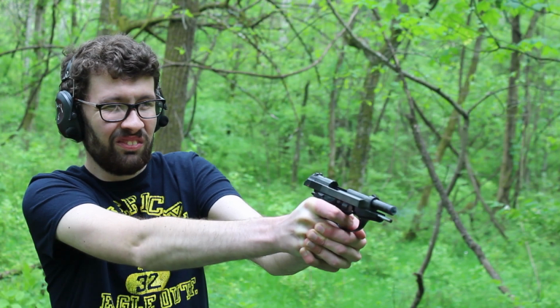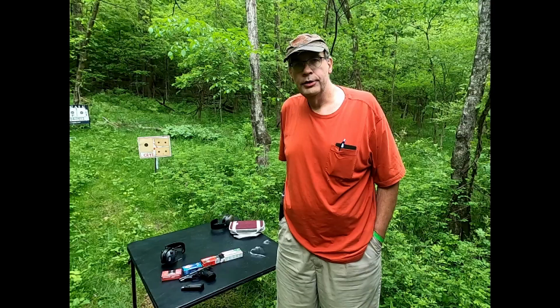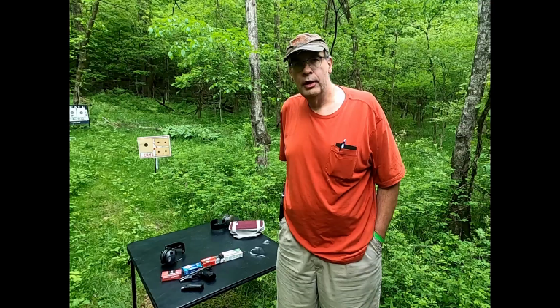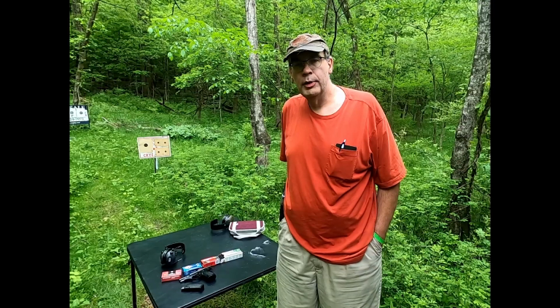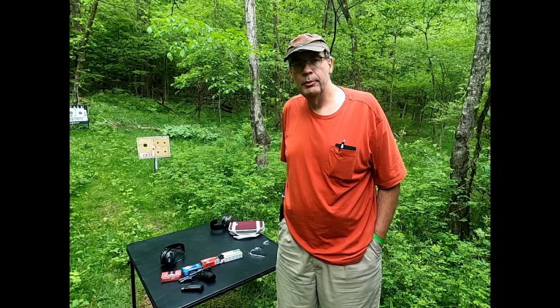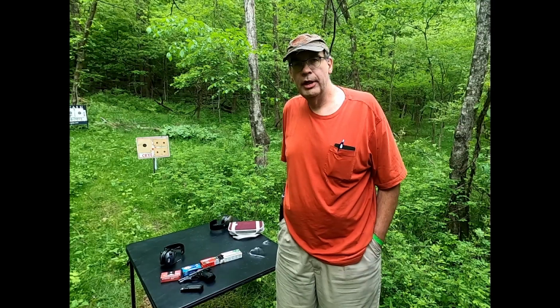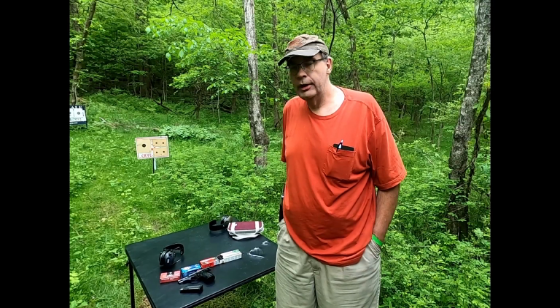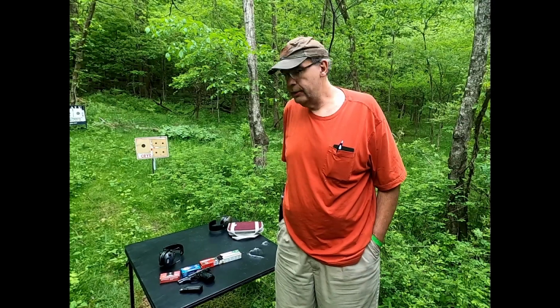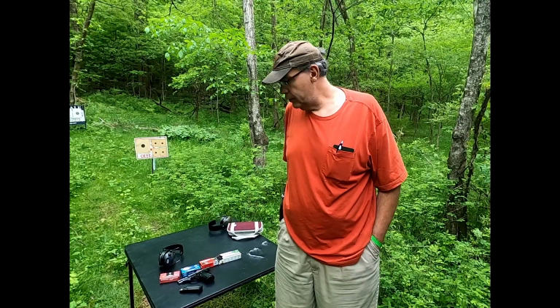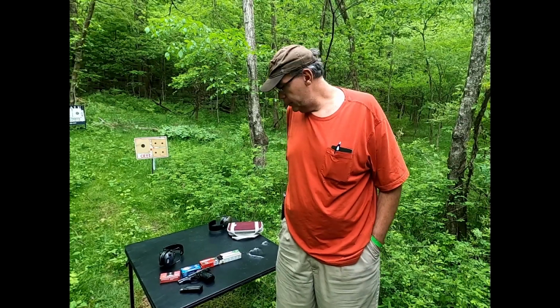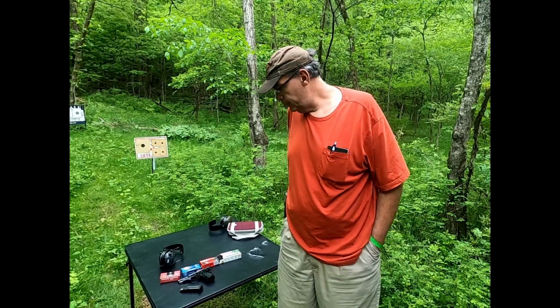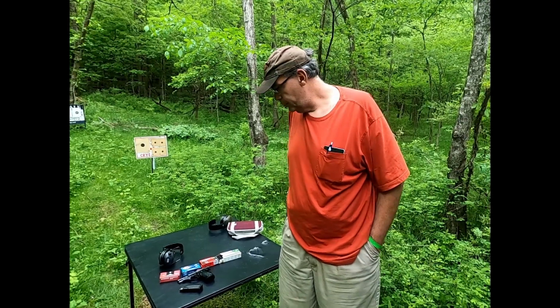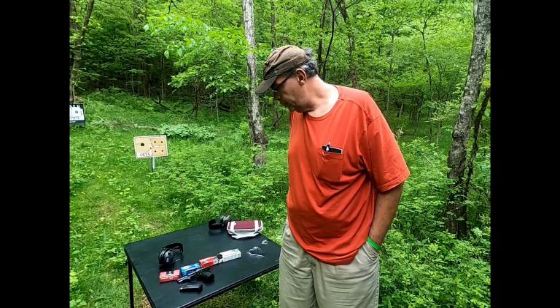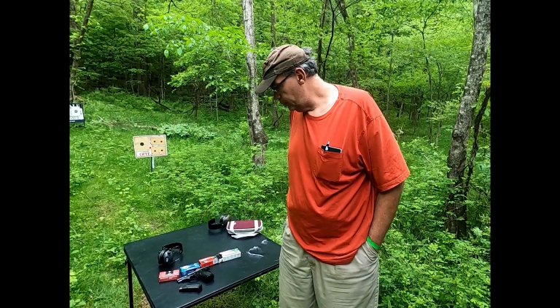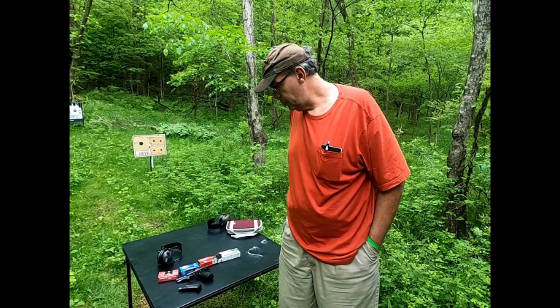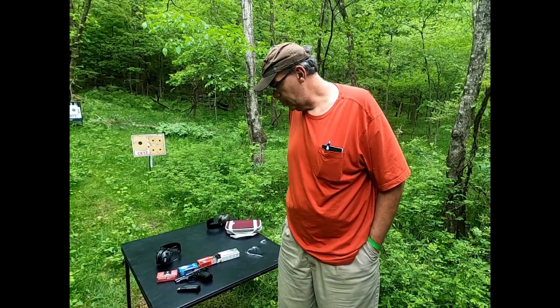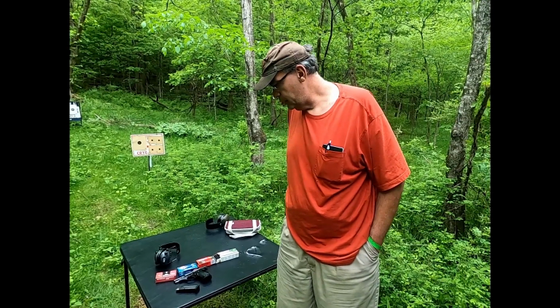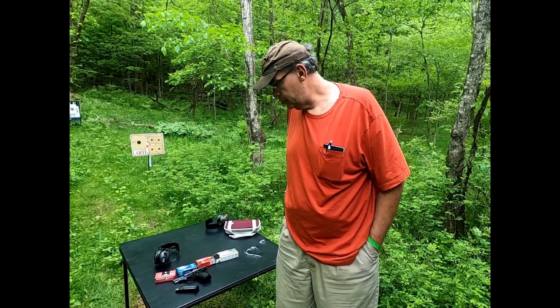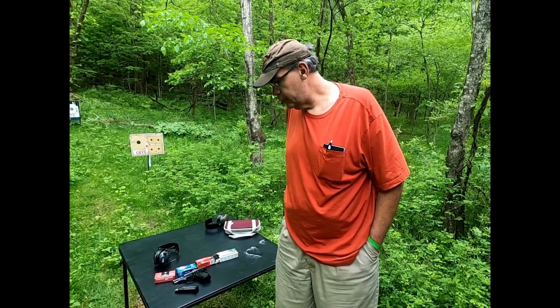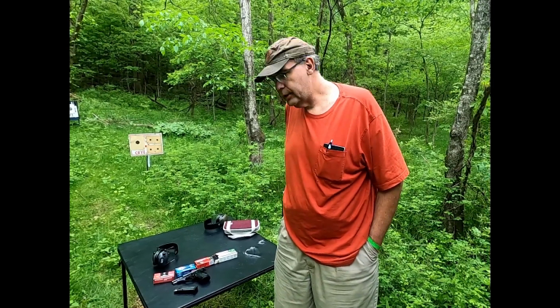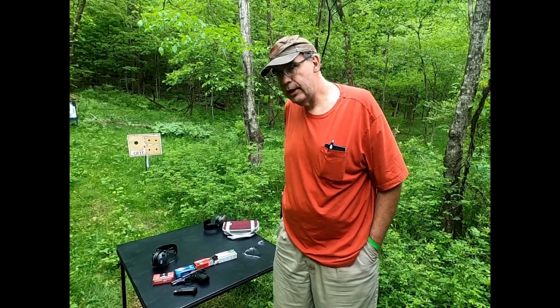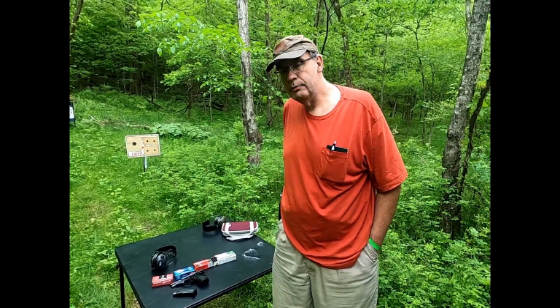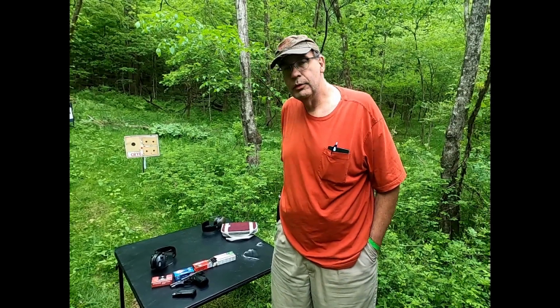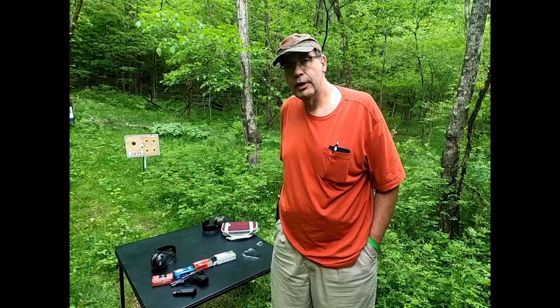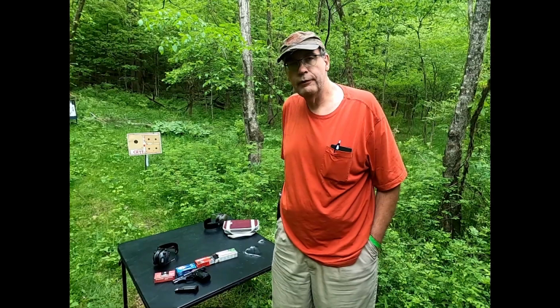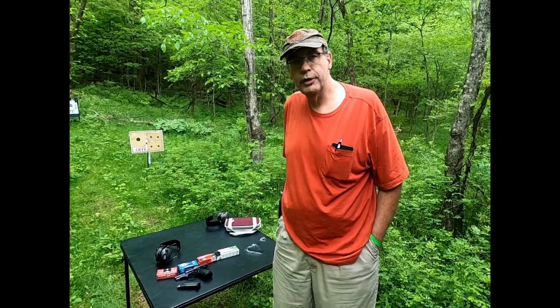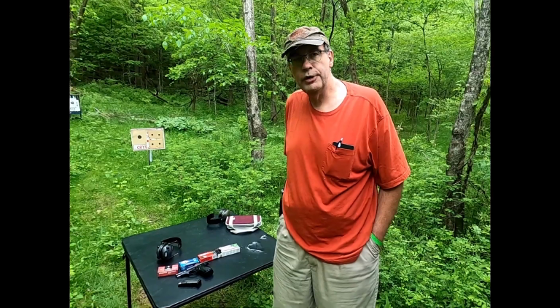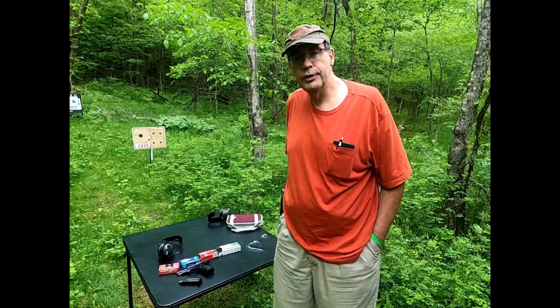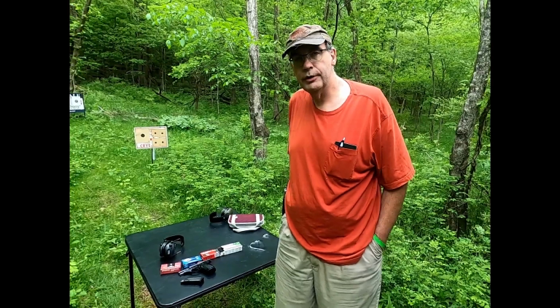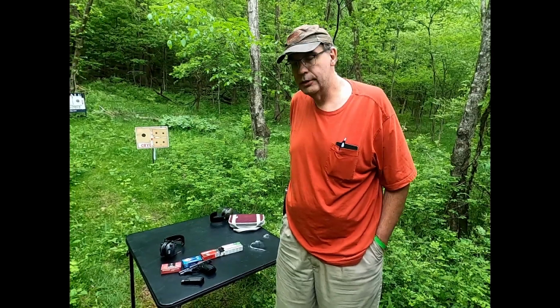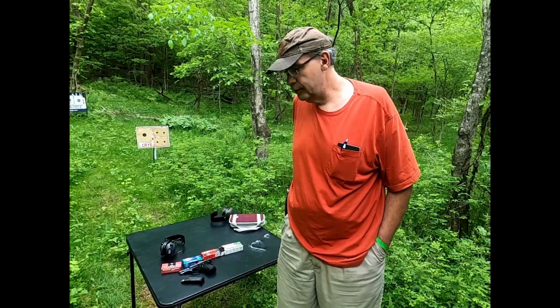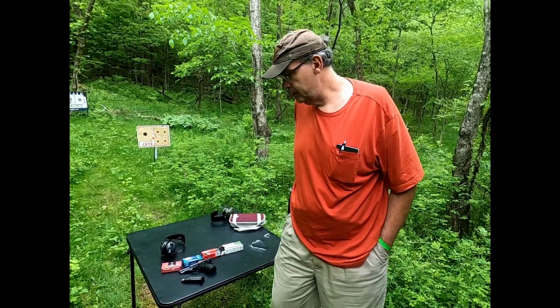Me and Matt have had a good day, a lot of fun shooting this little gun.